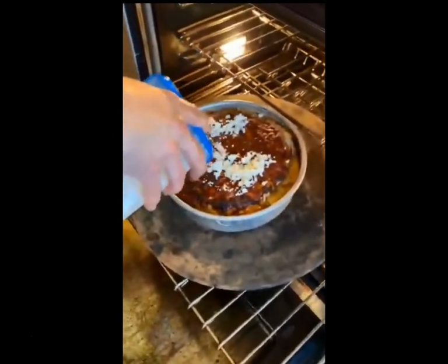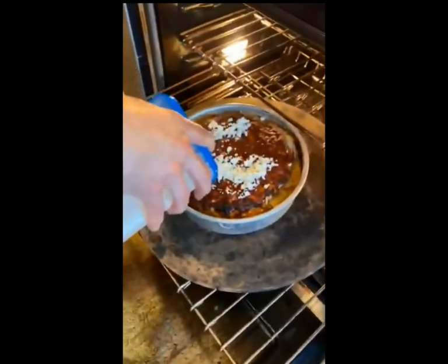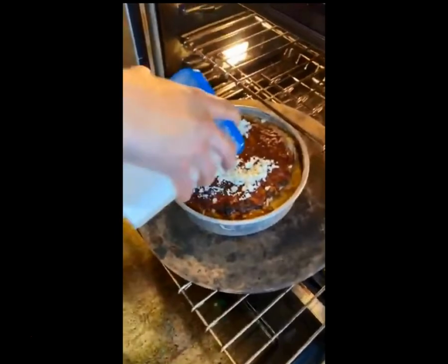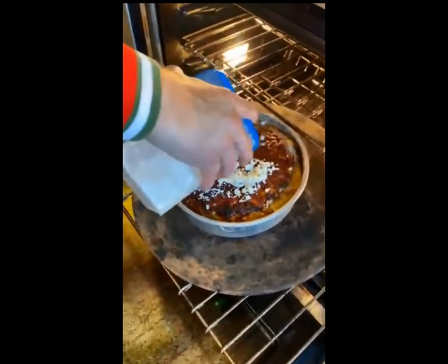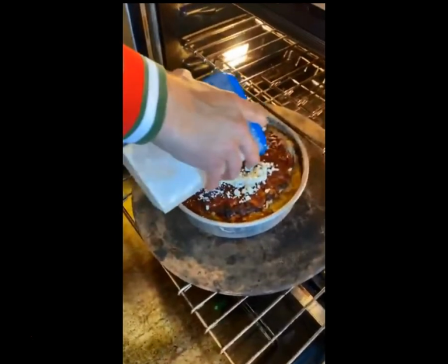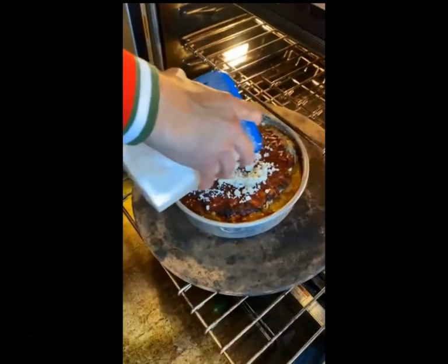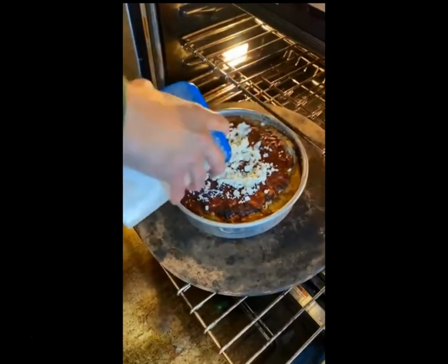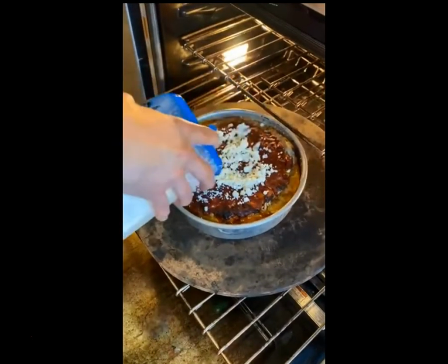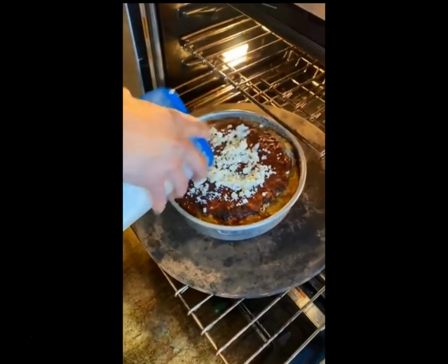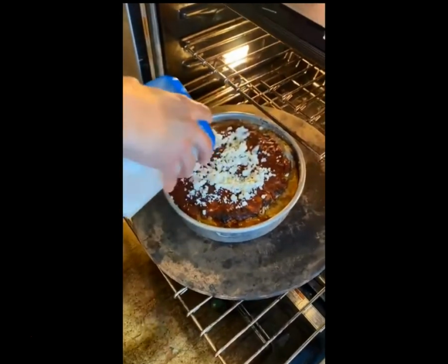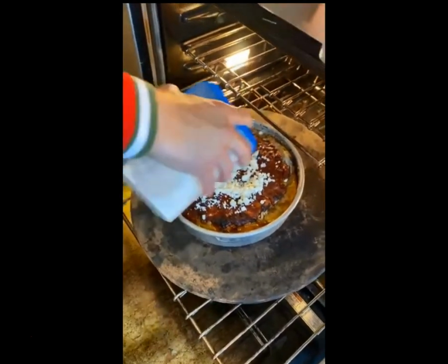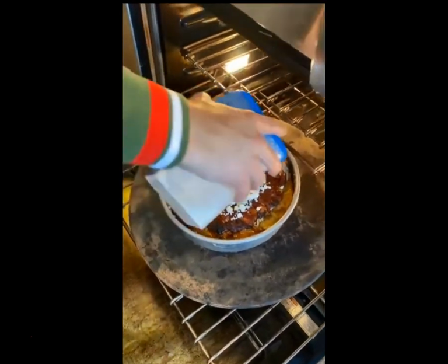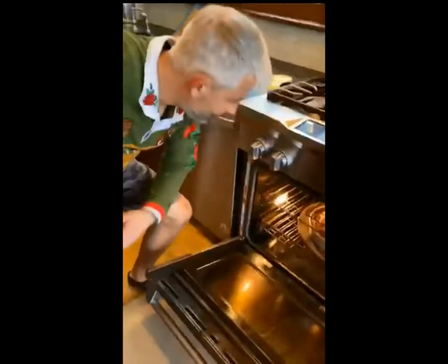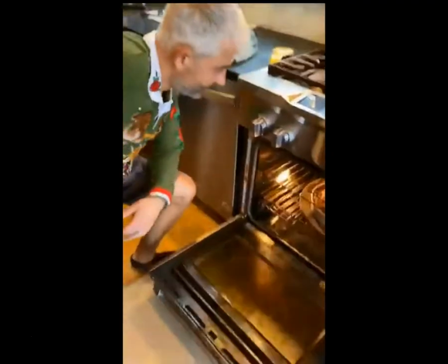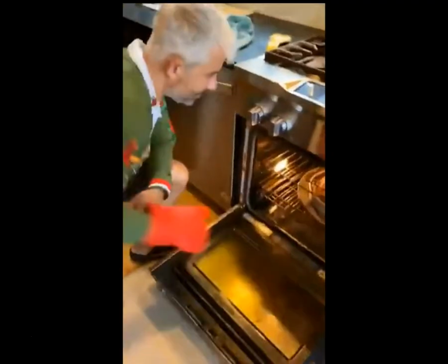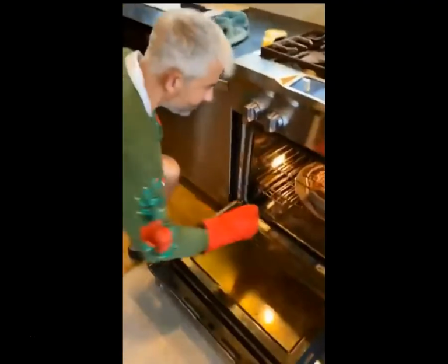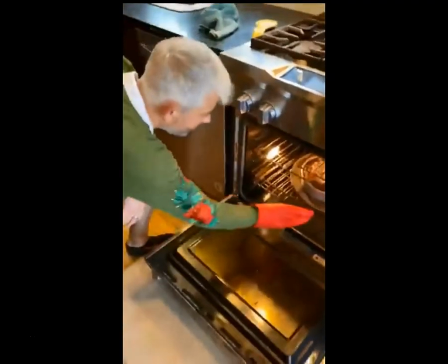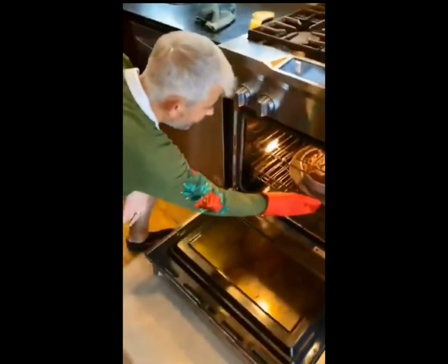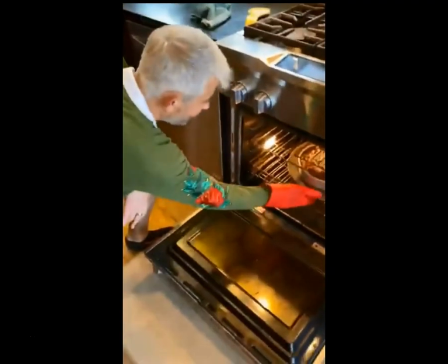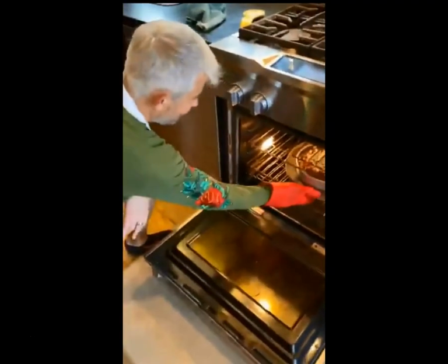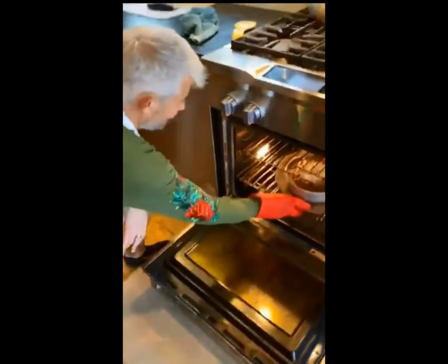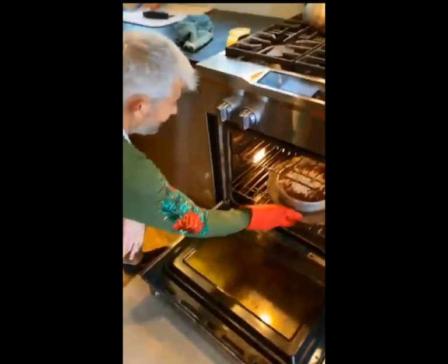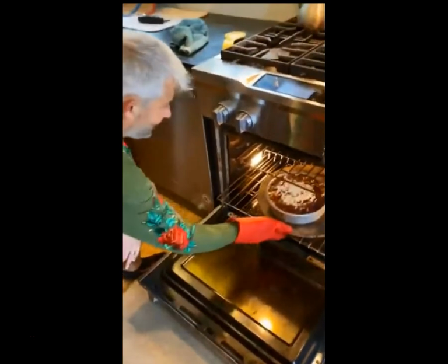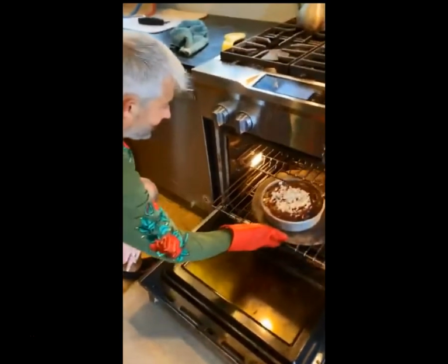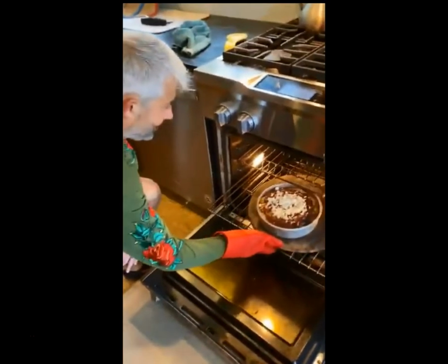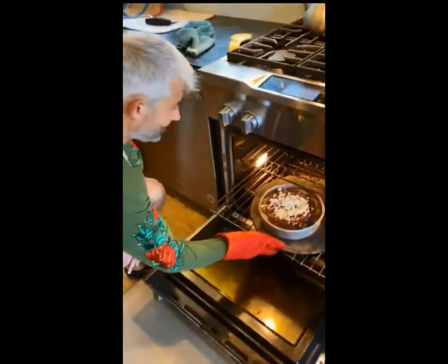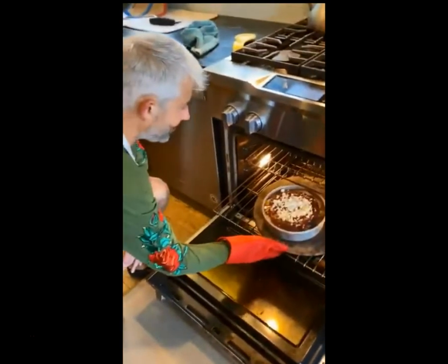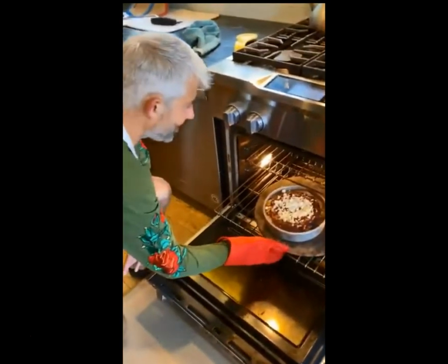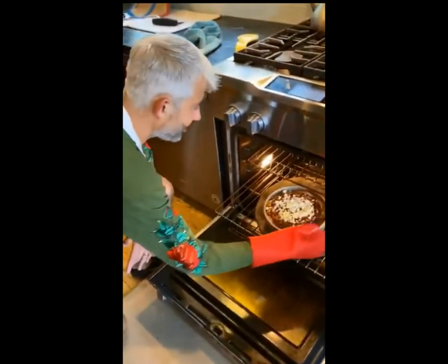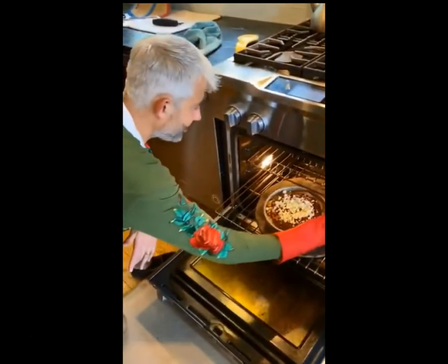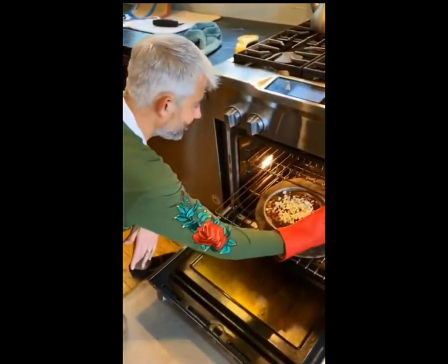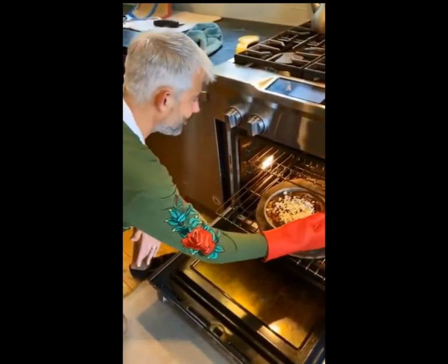Is it pizza? Let's see where we're at. Yeah, it looks good.